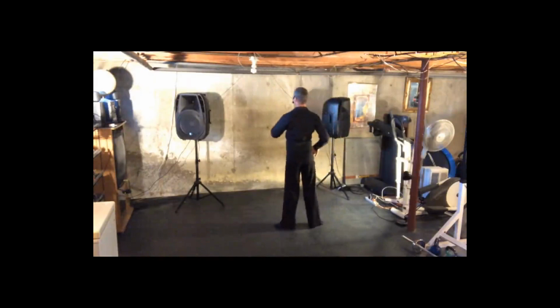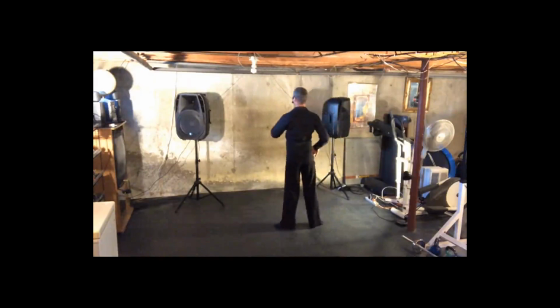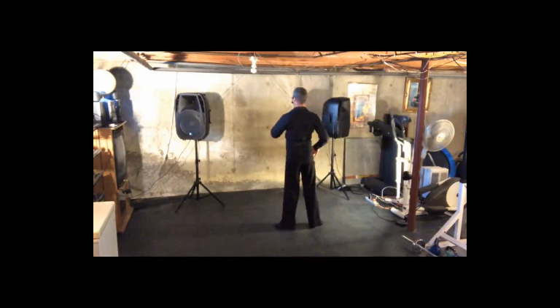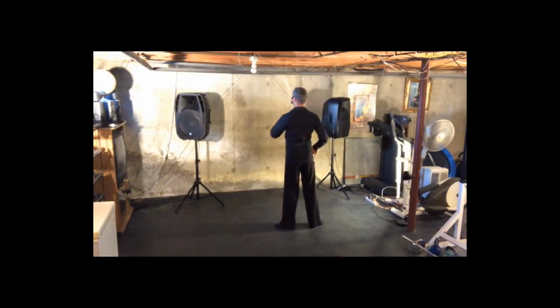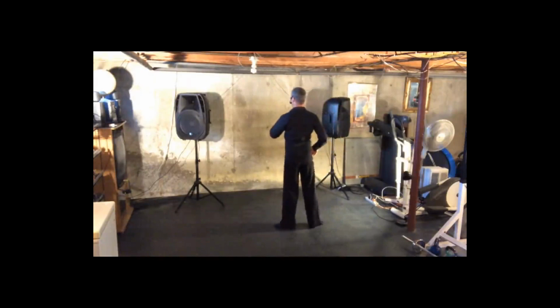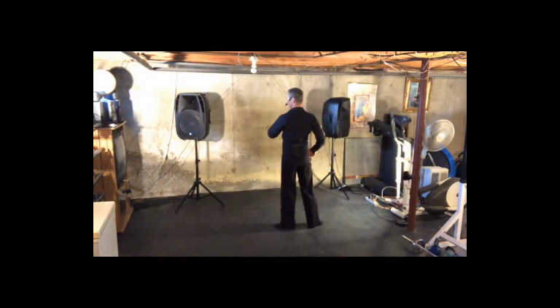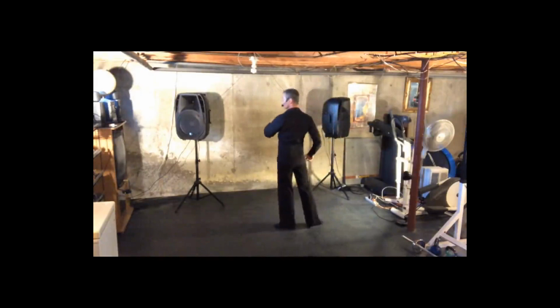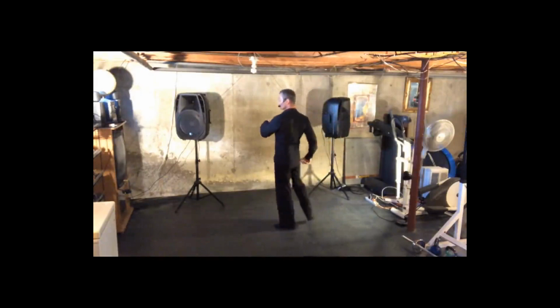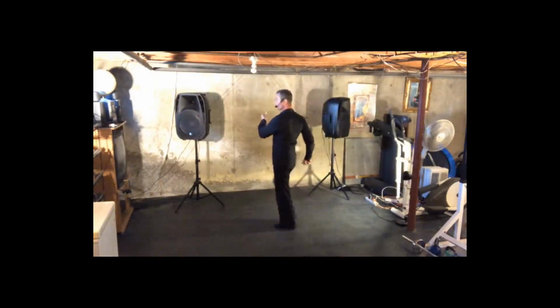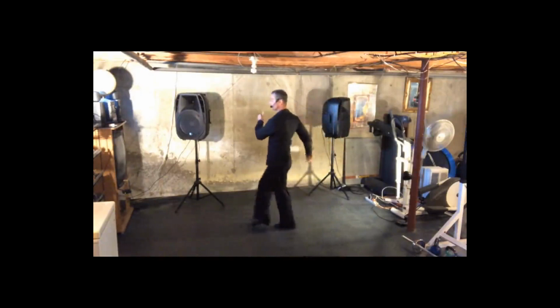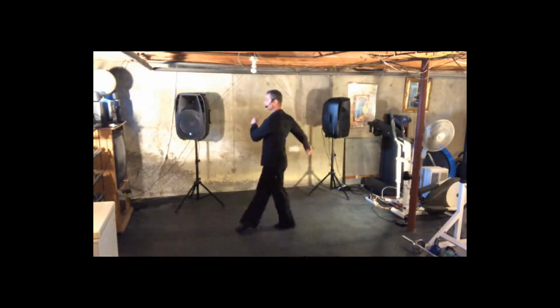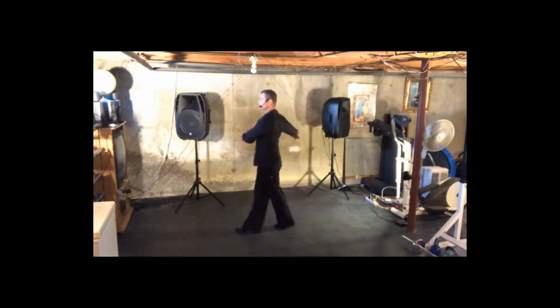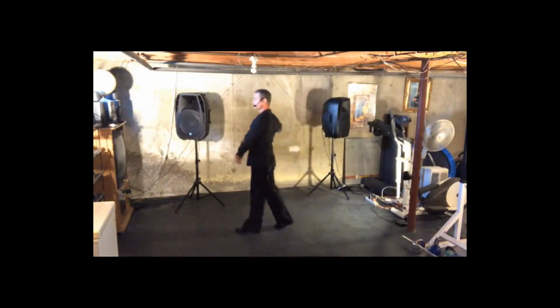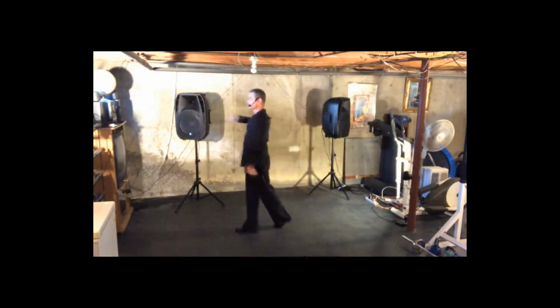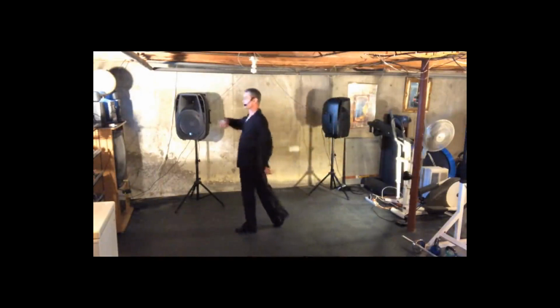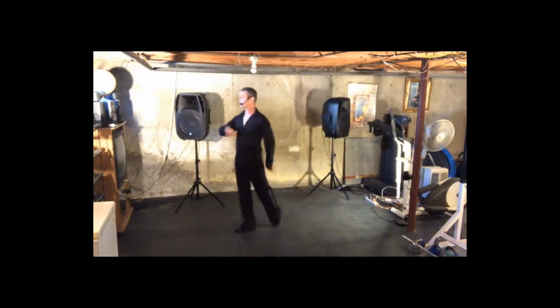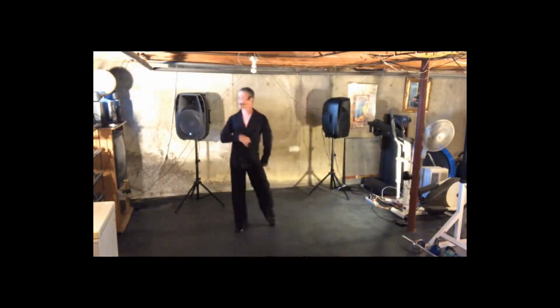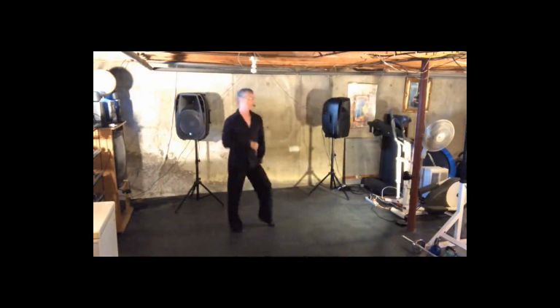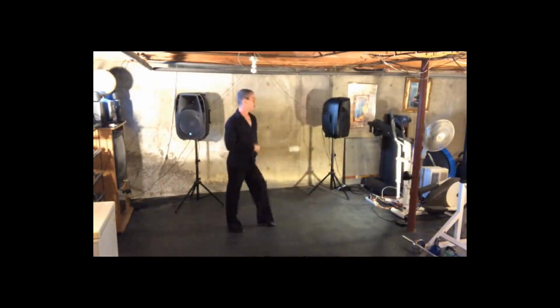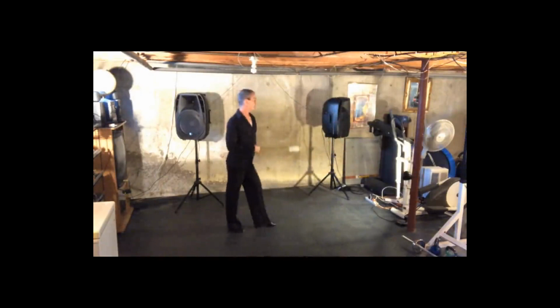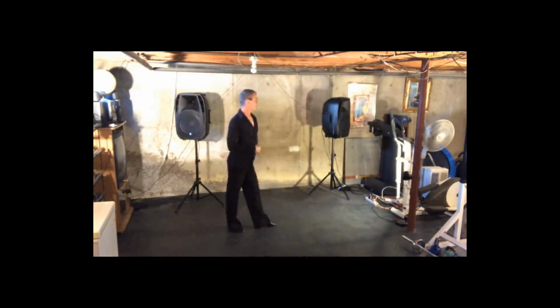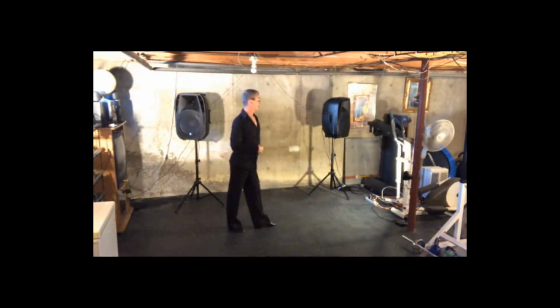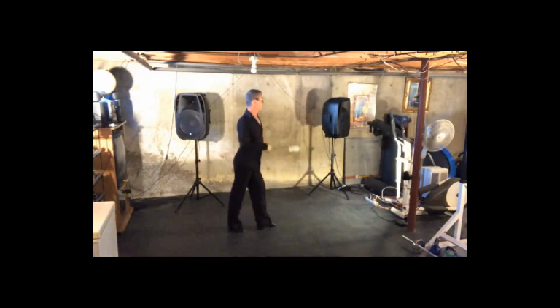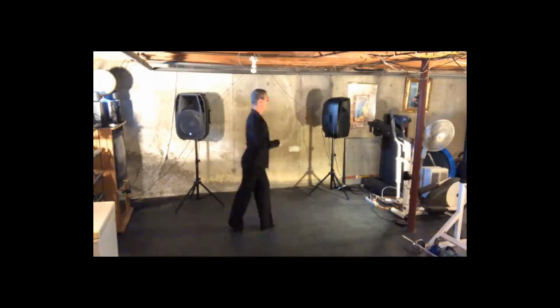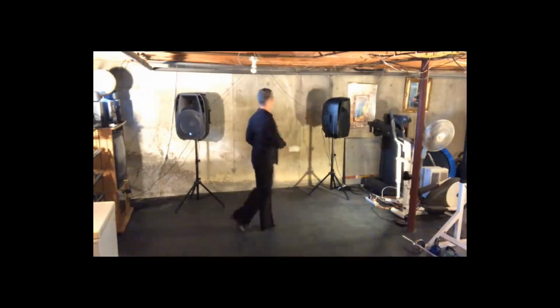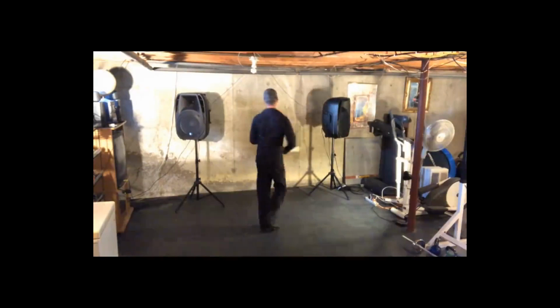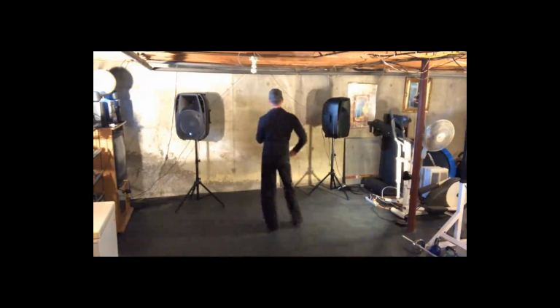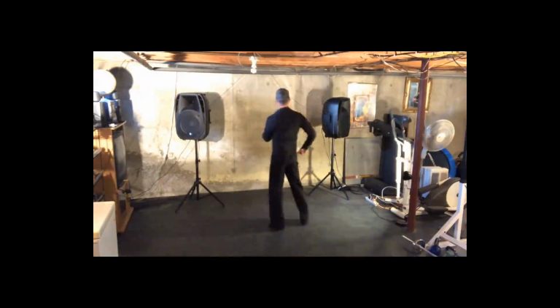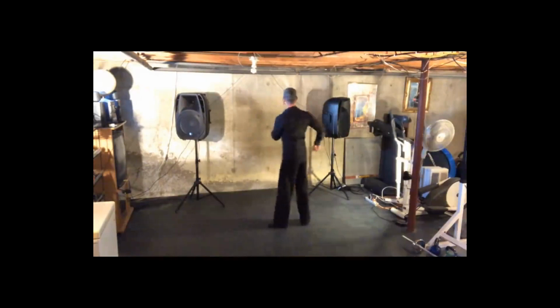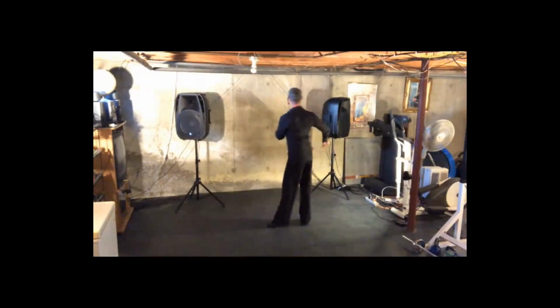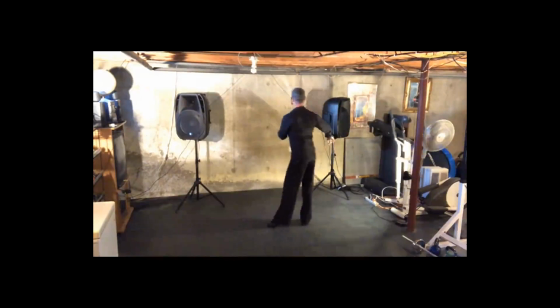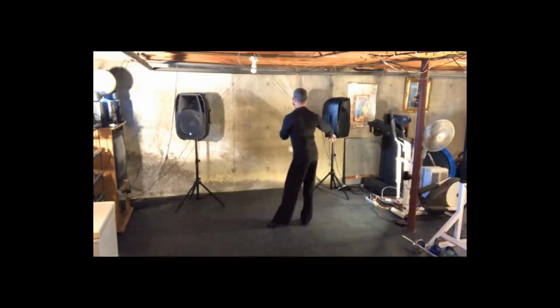Now we're going to do a walk around turn. Two, three, four, one.